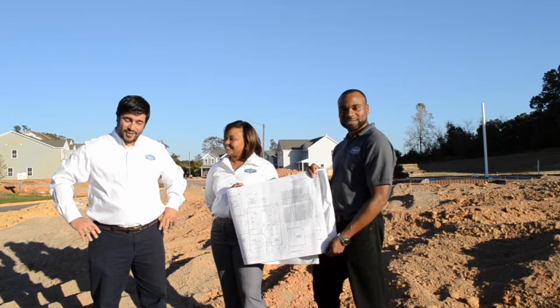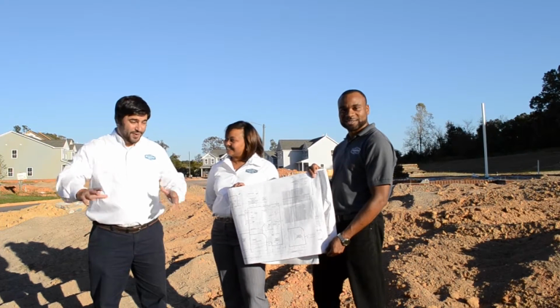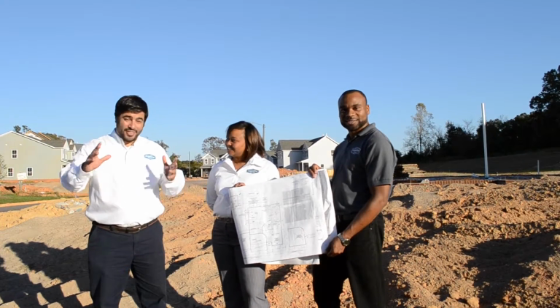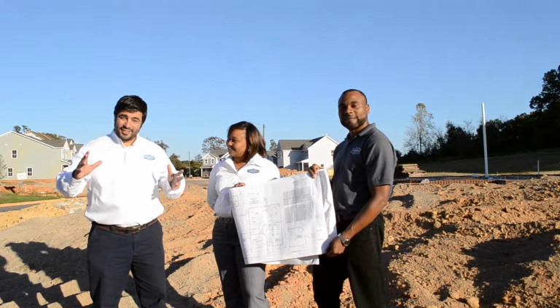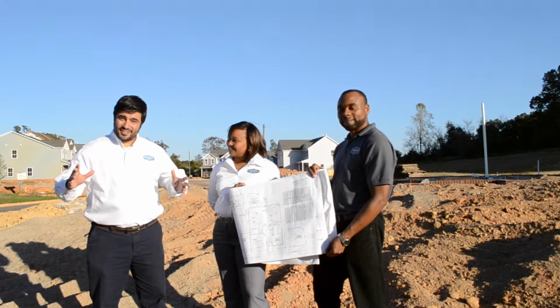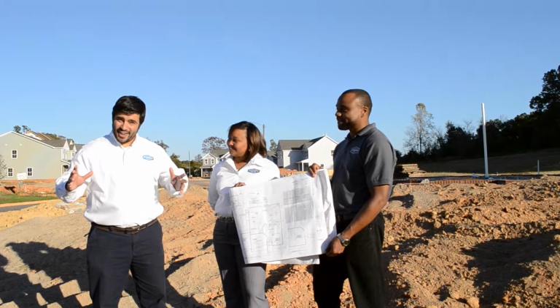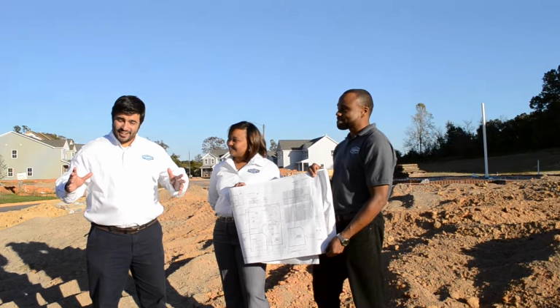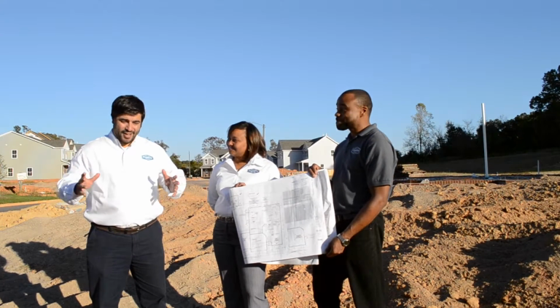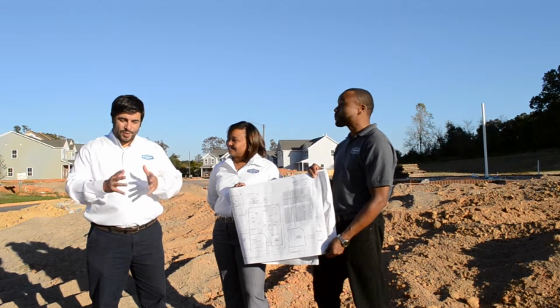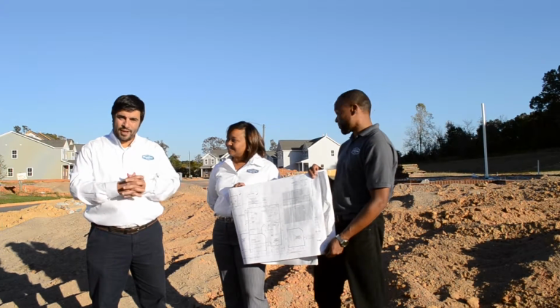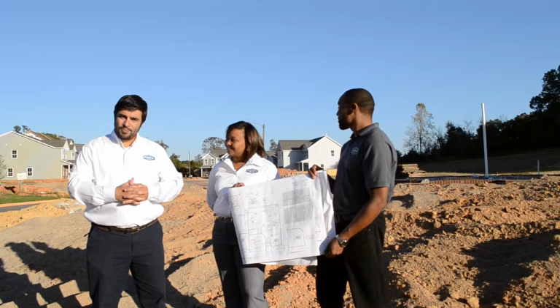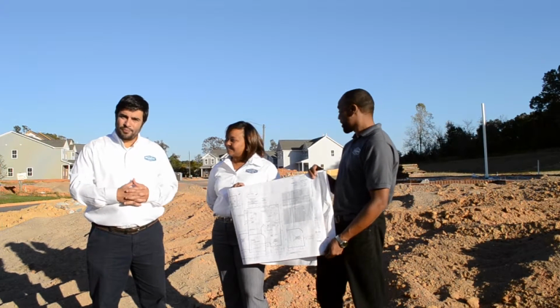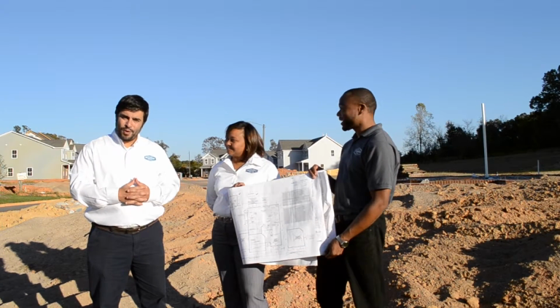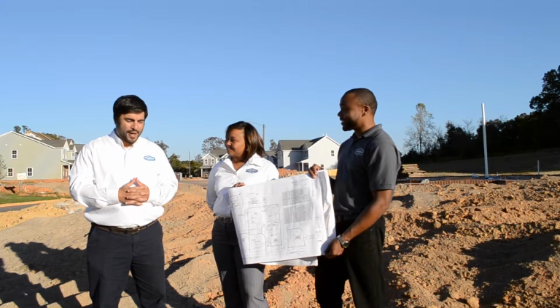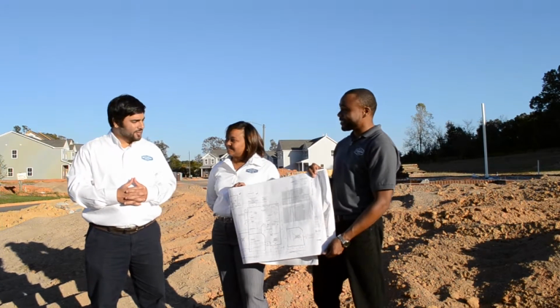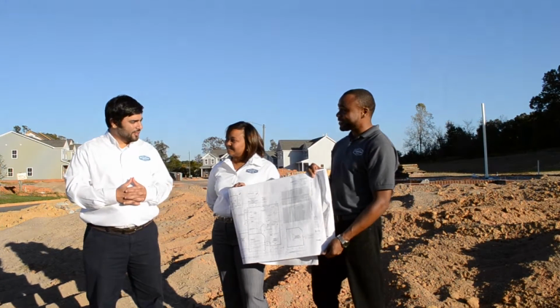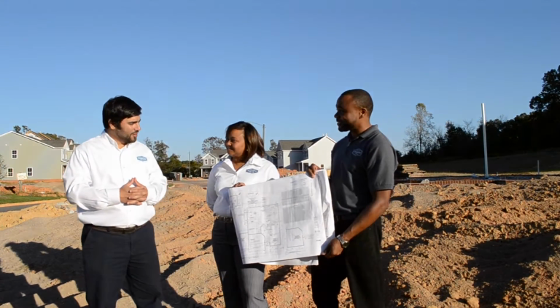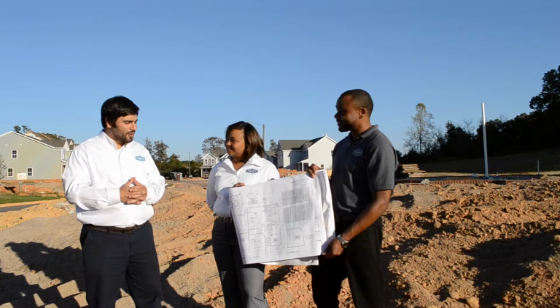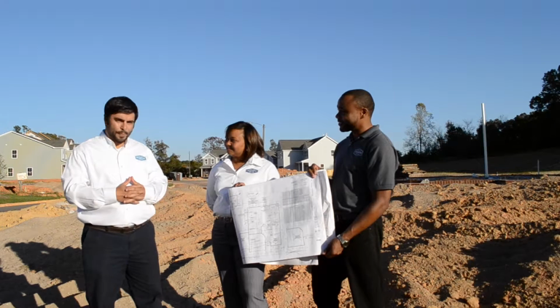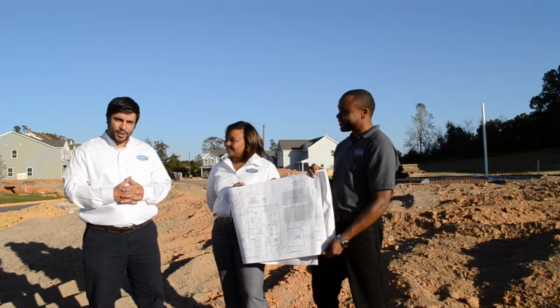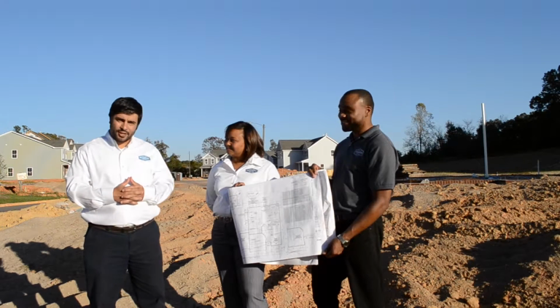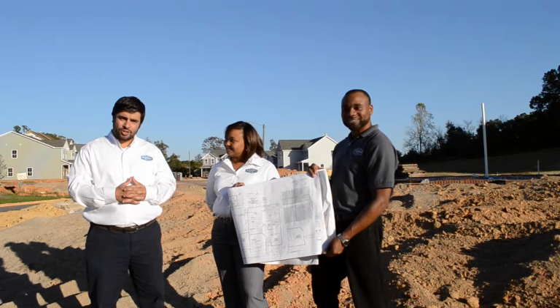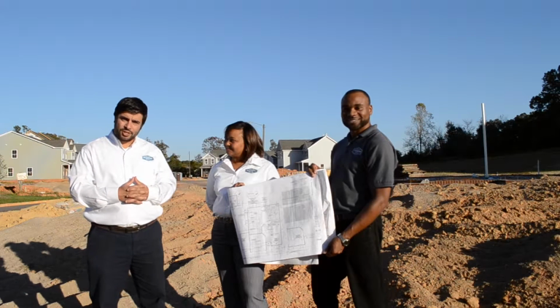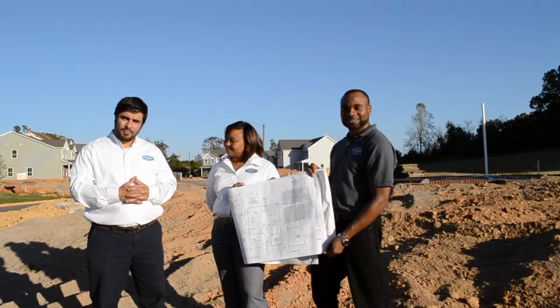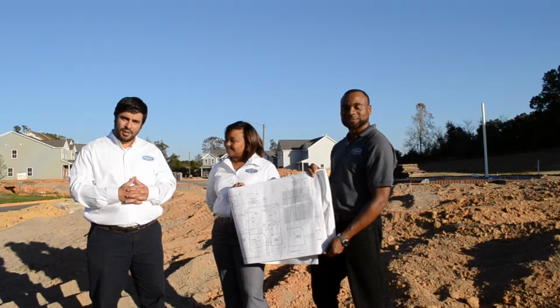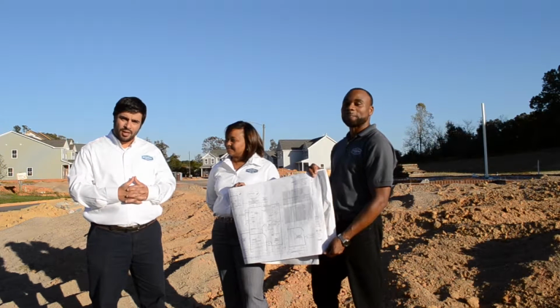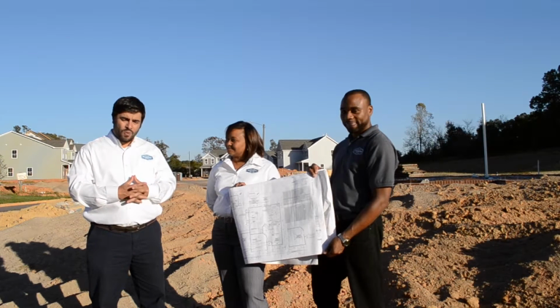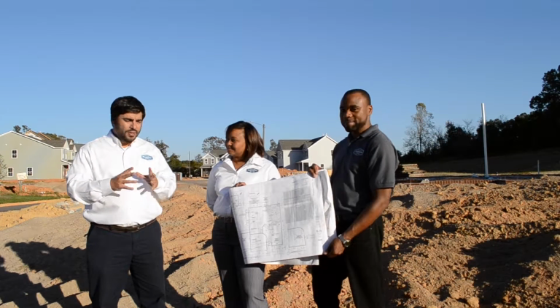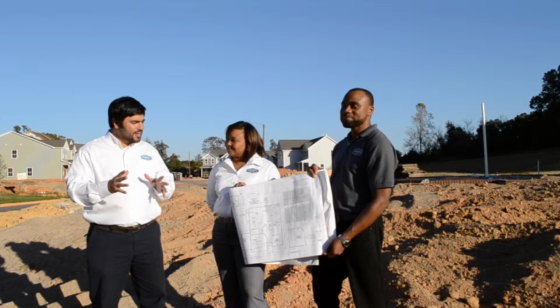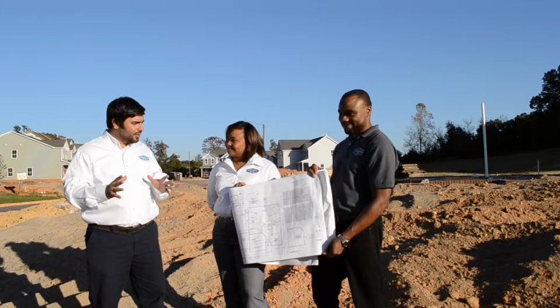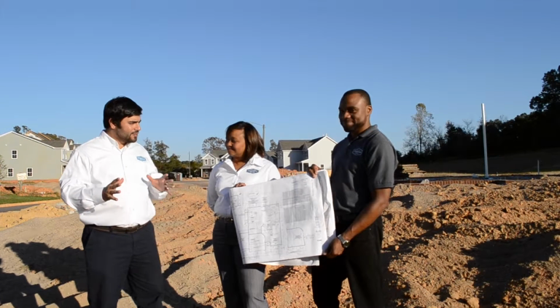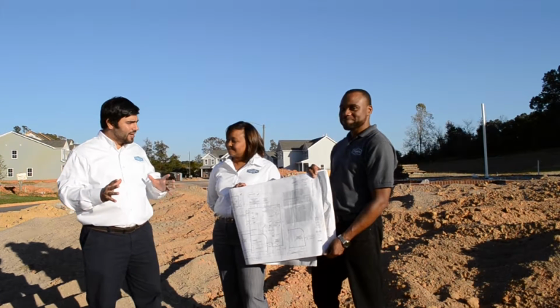Well, everything looks great. You mentioned before, Patrick and Lakeisha, a pre-construction meeting. What exactly is that?